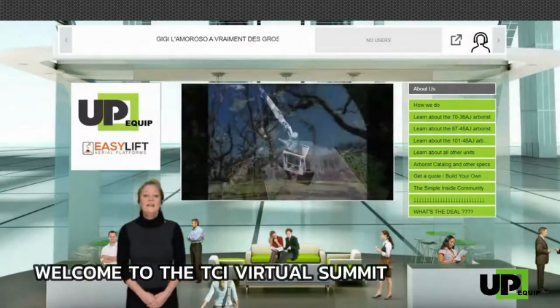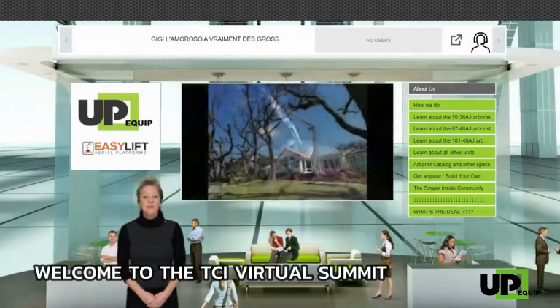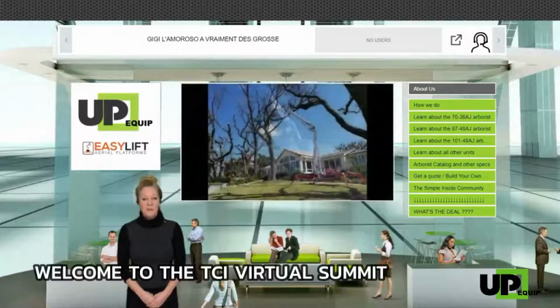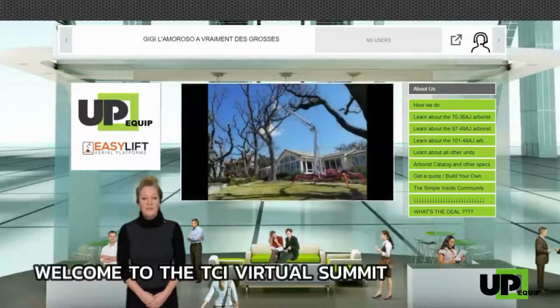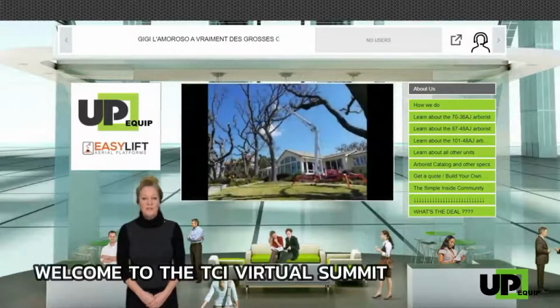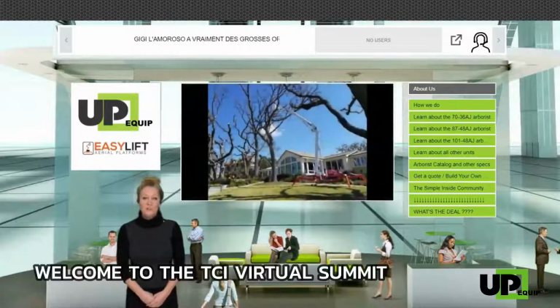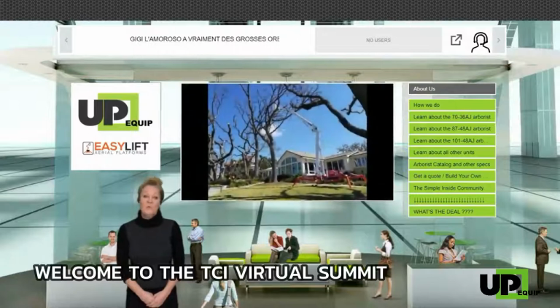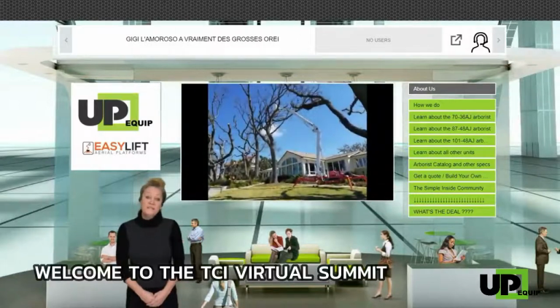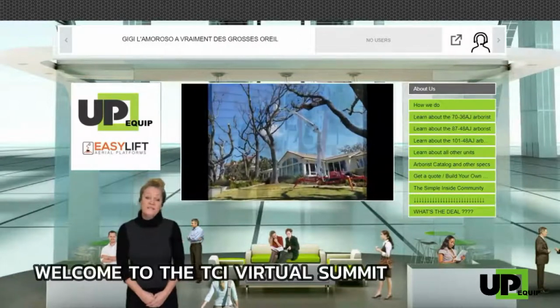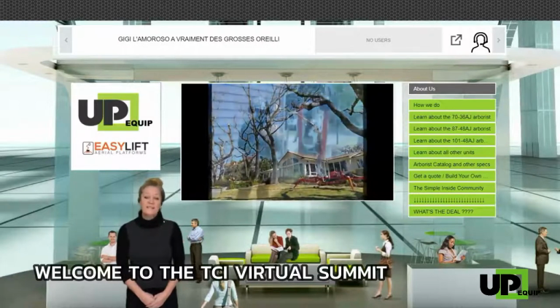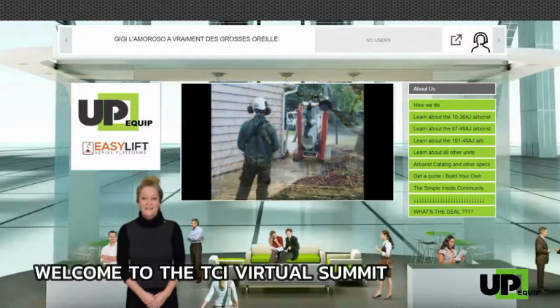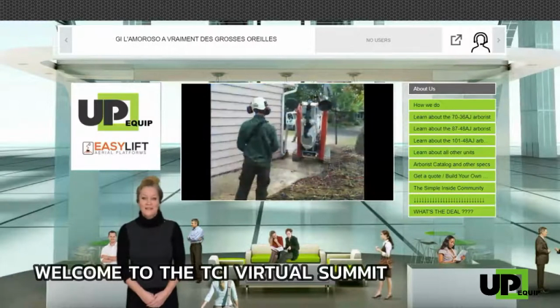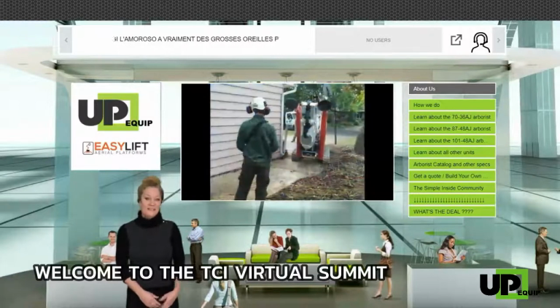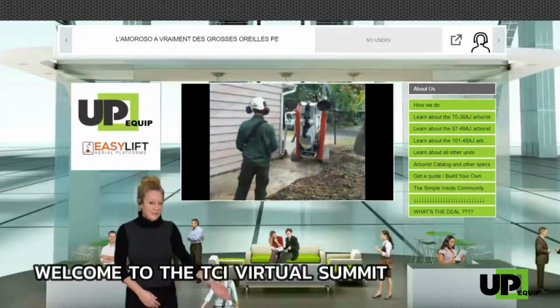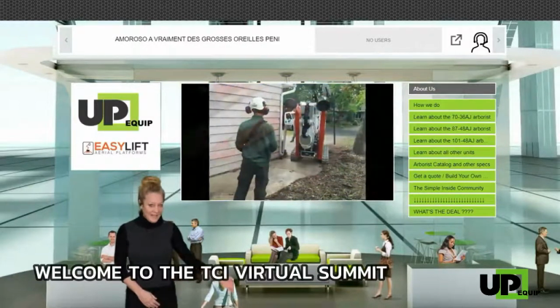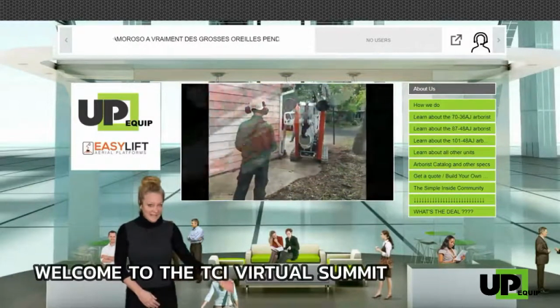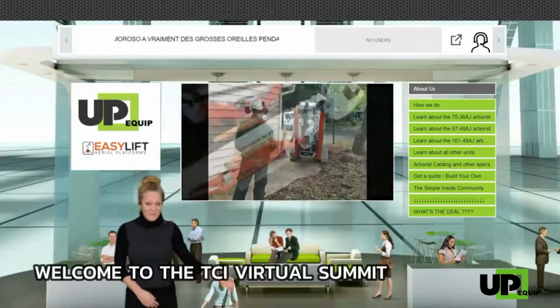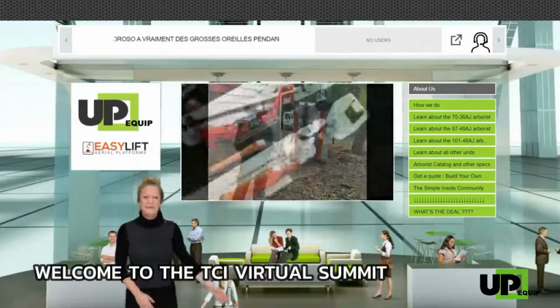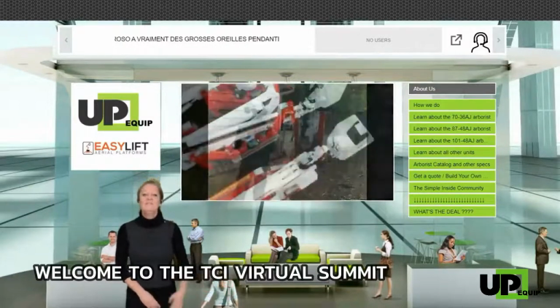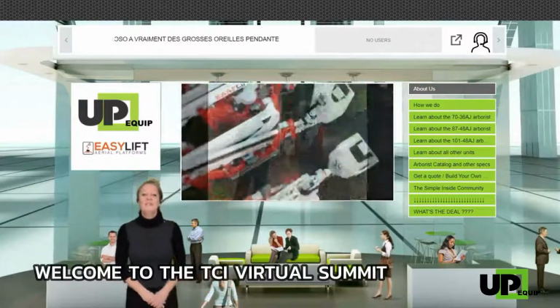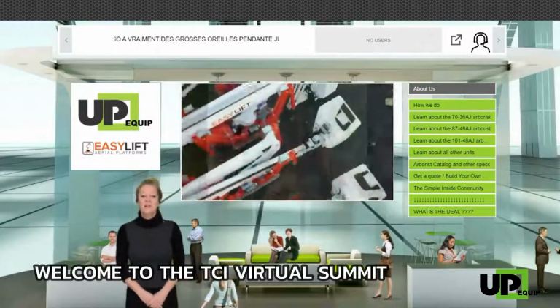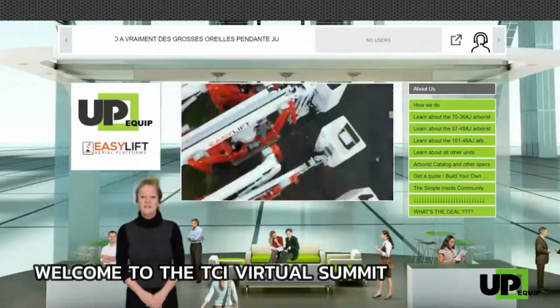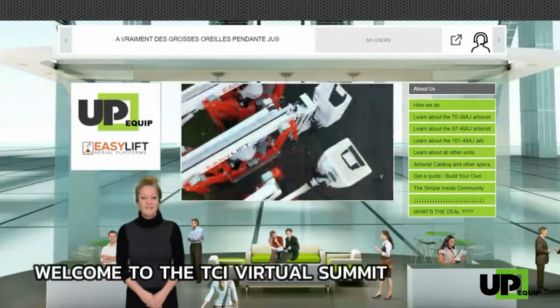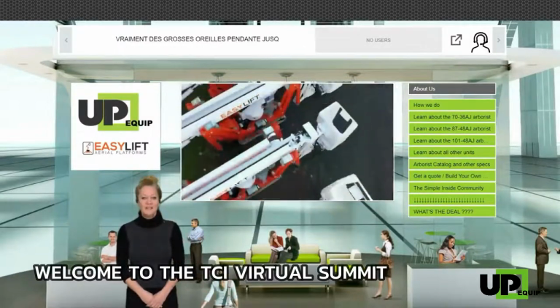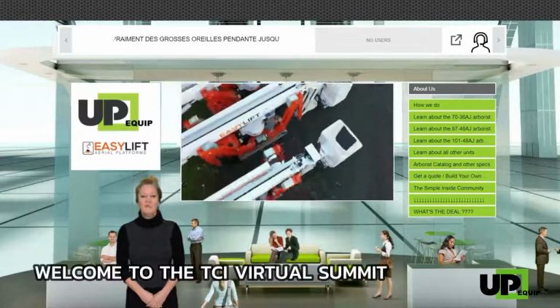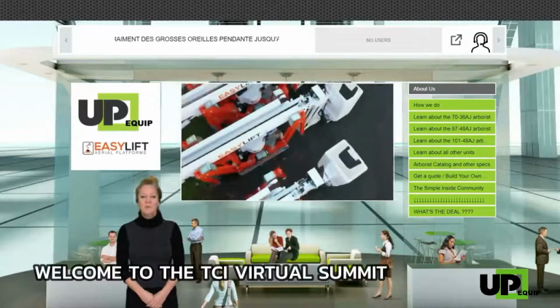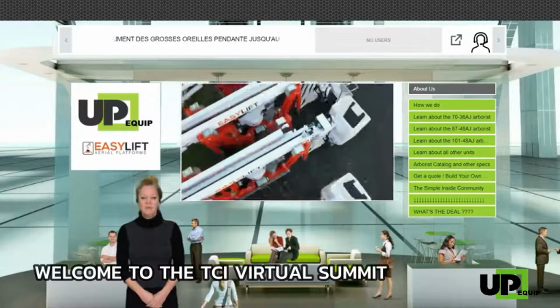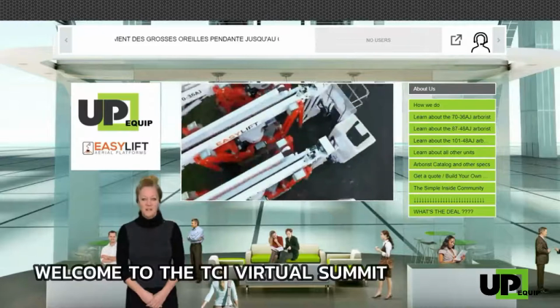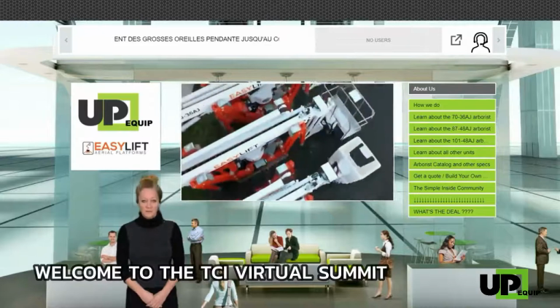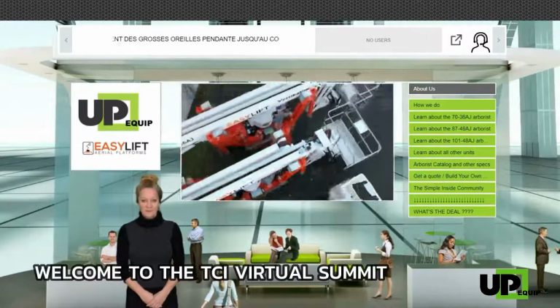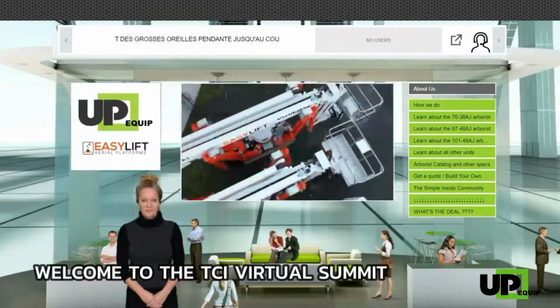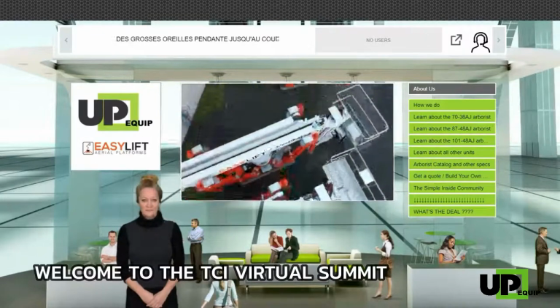In the end, you probably want to know what's the deal. Click on the last tab and find out all the details on the promotion being offered.